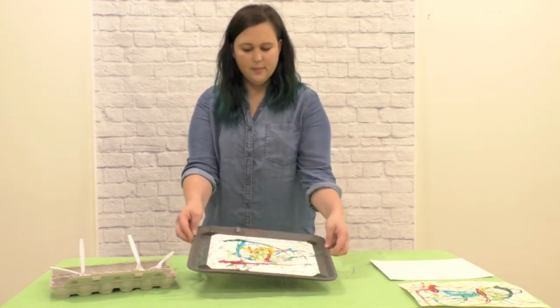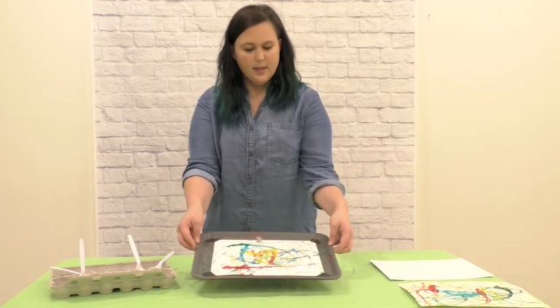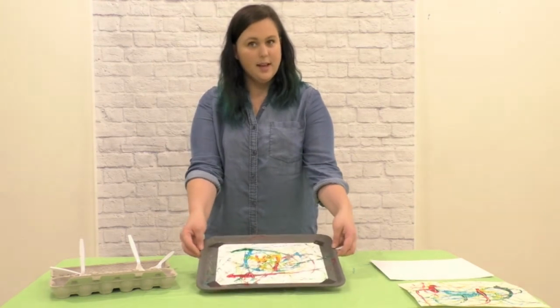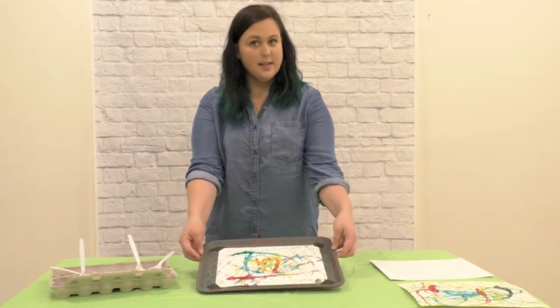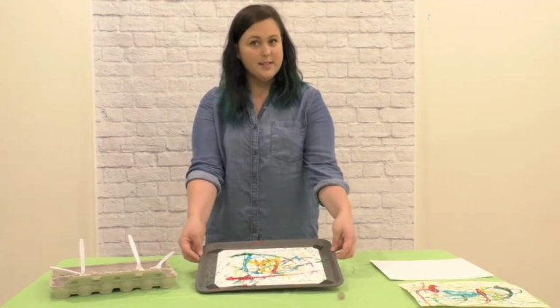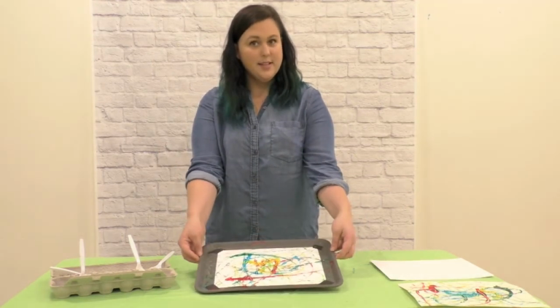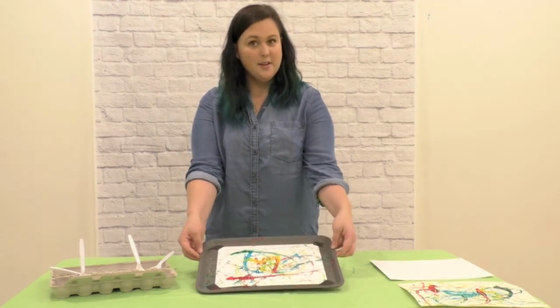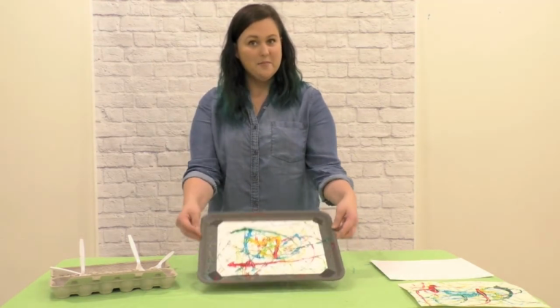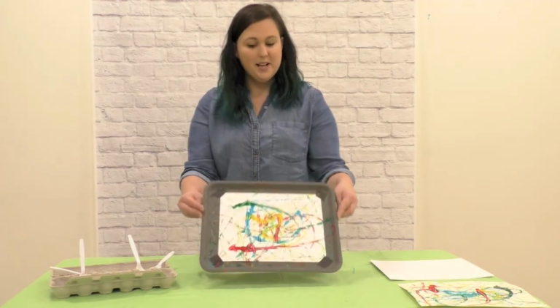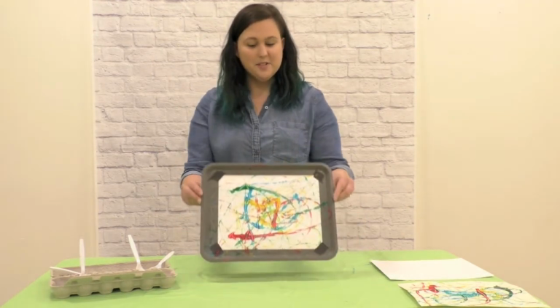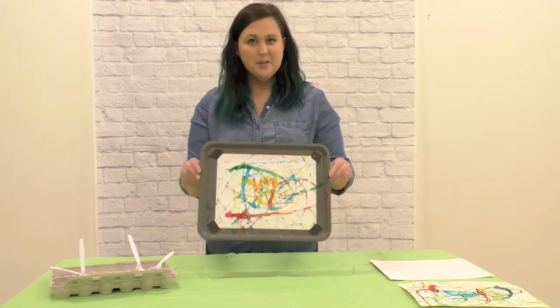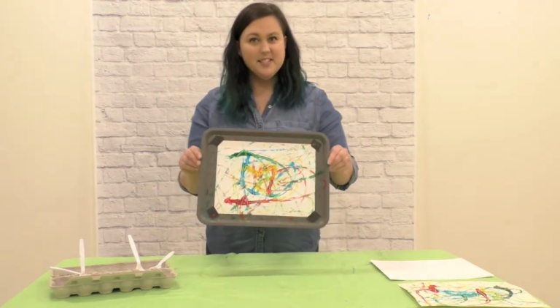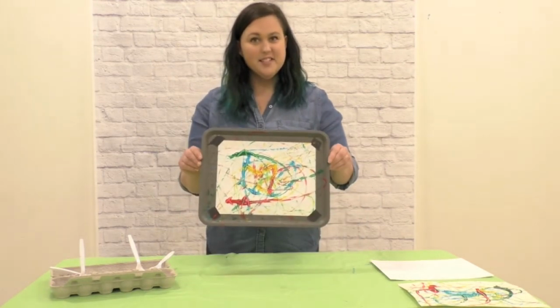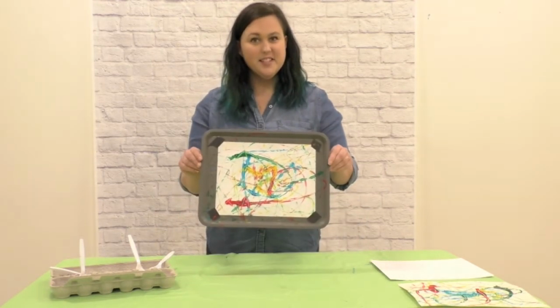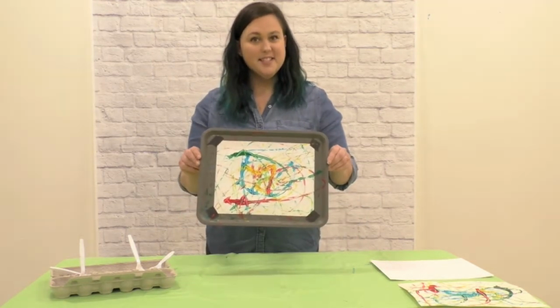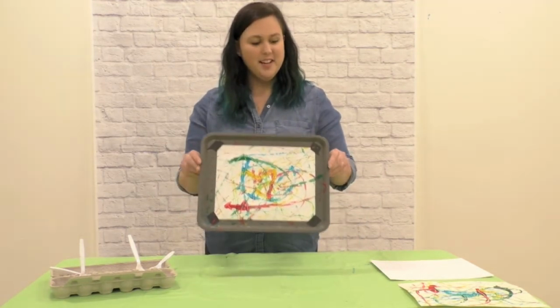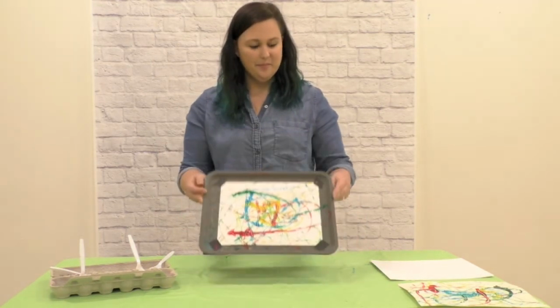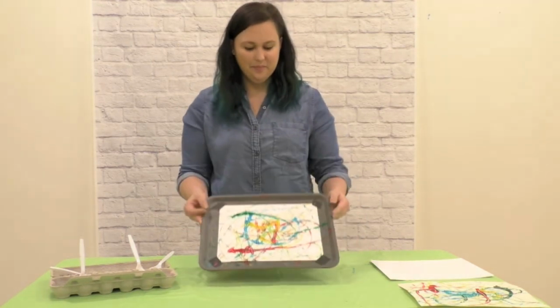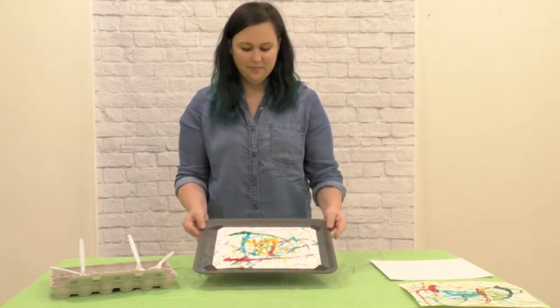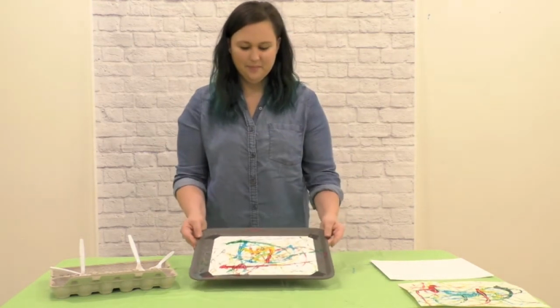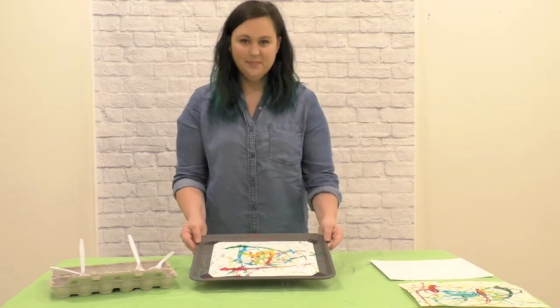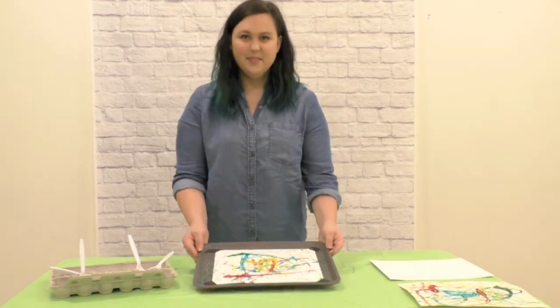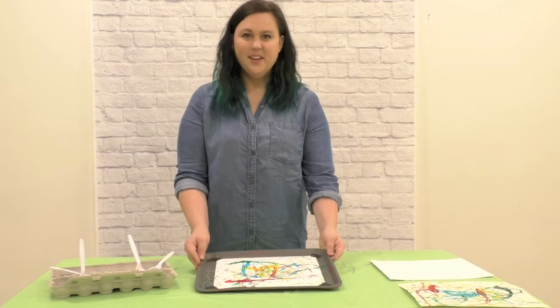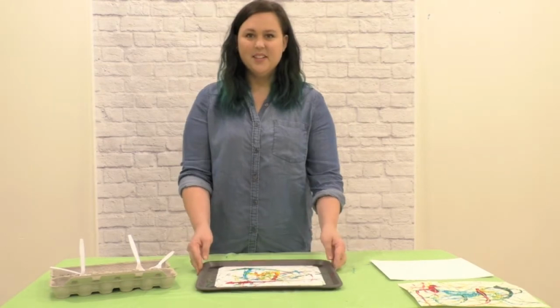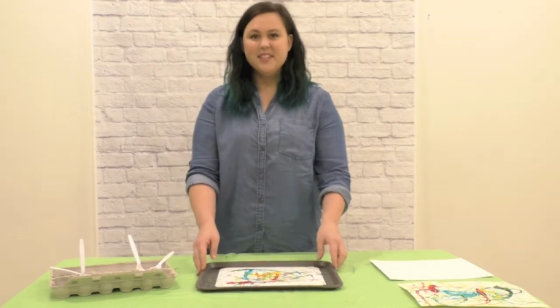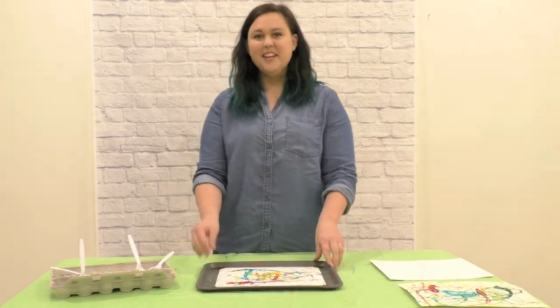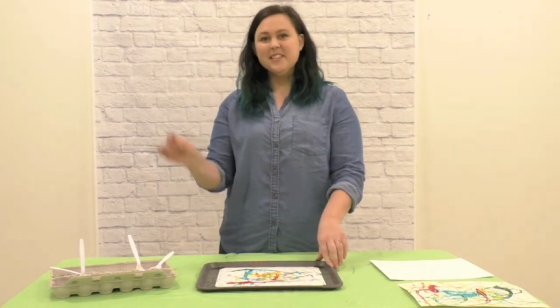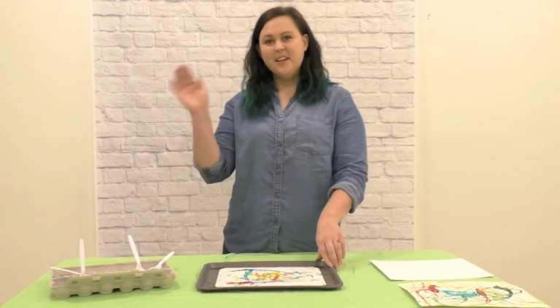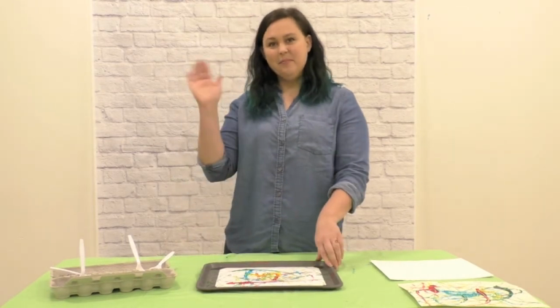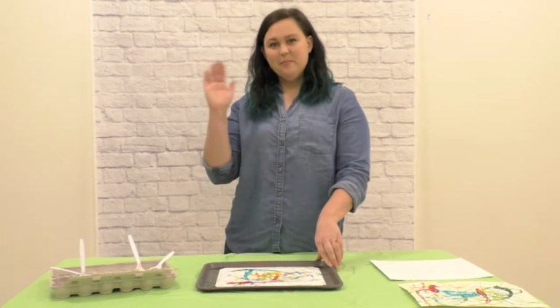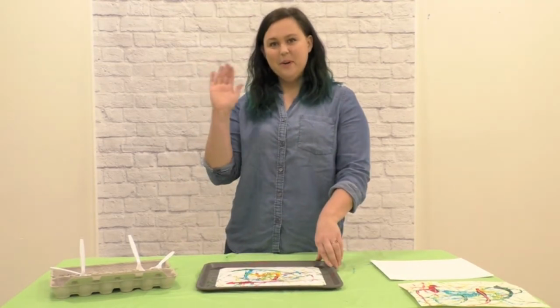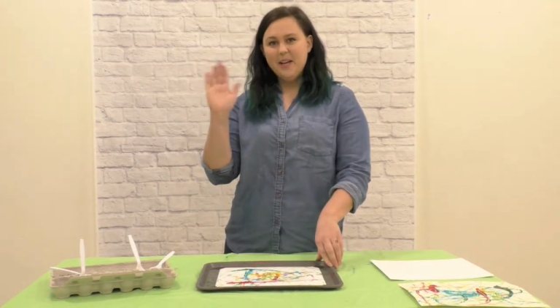And that's it. Our masterpiece is done. See you next time. Bye!